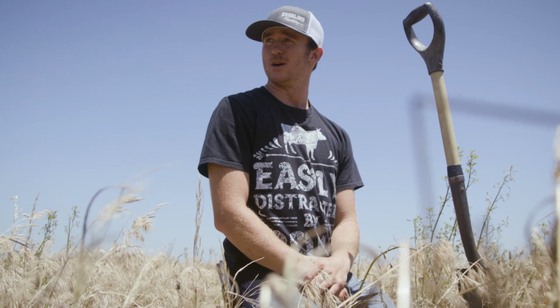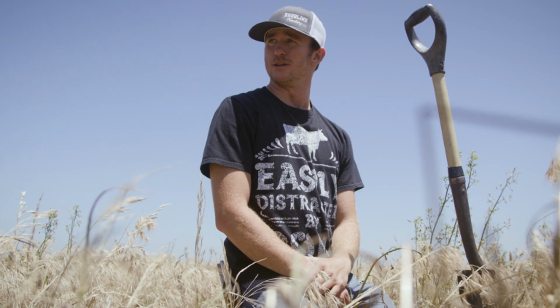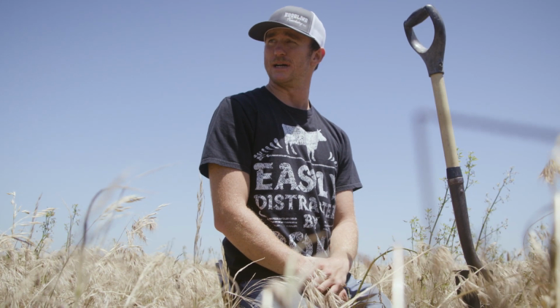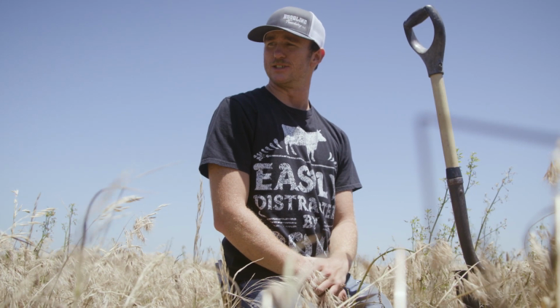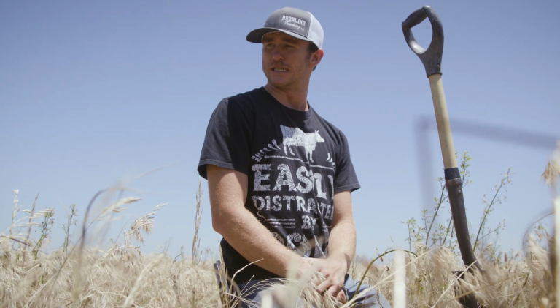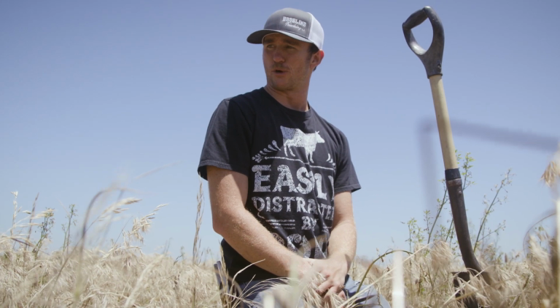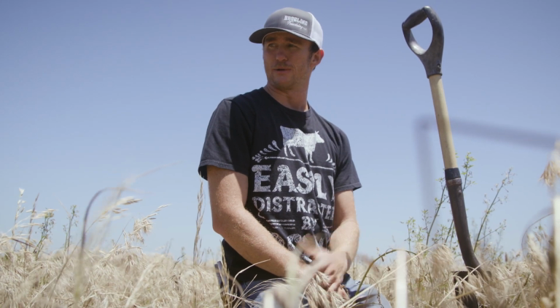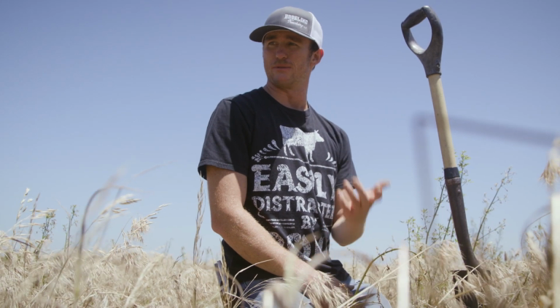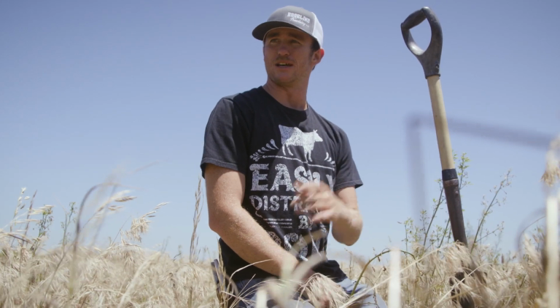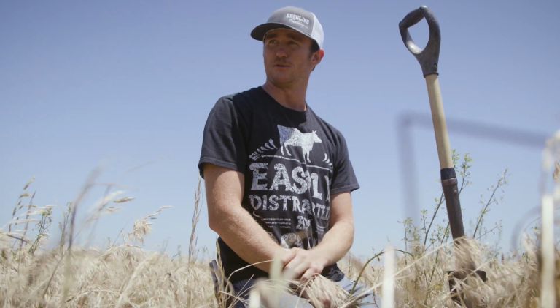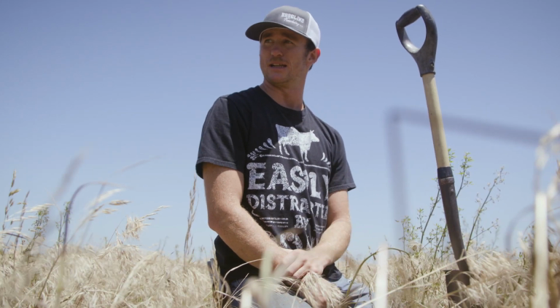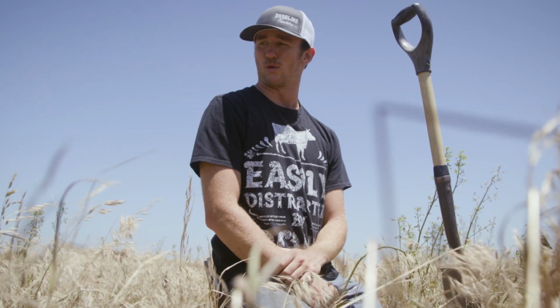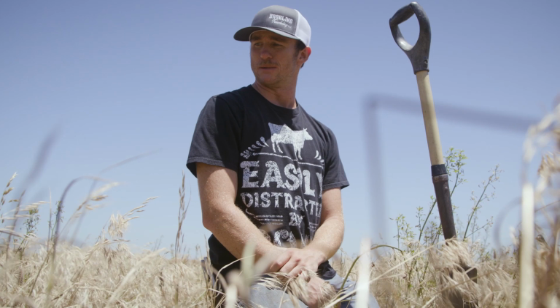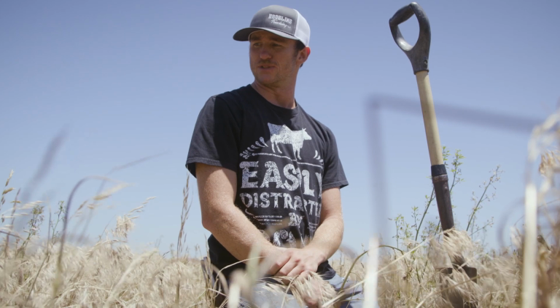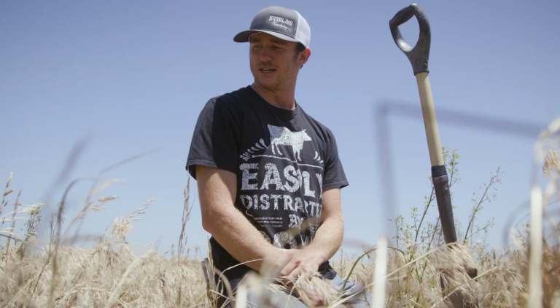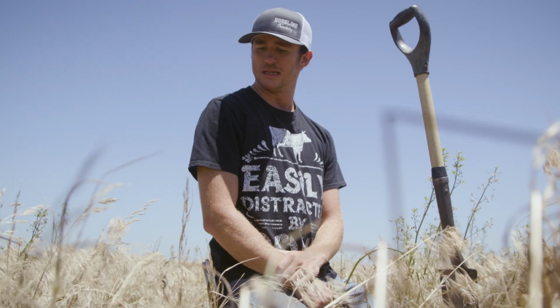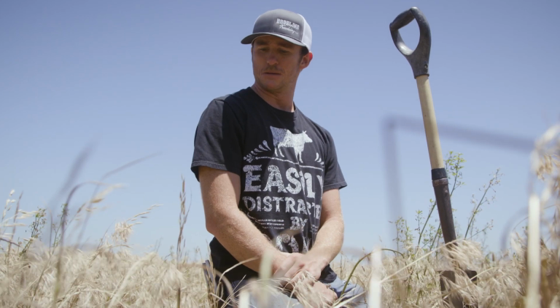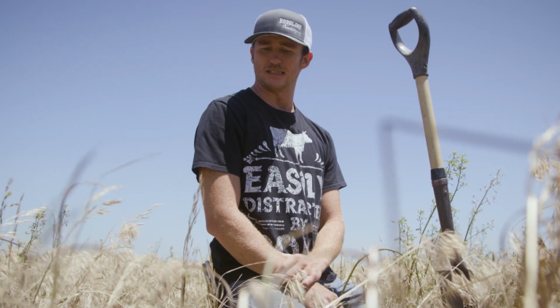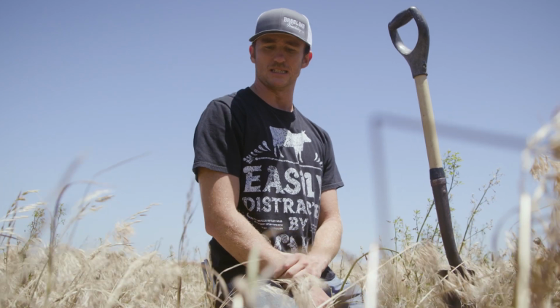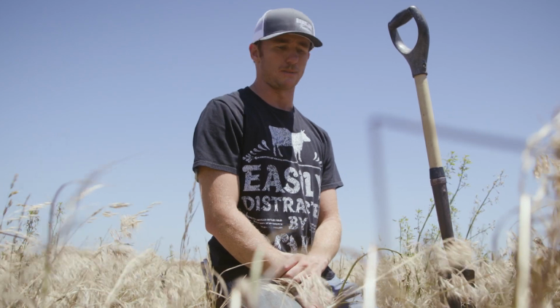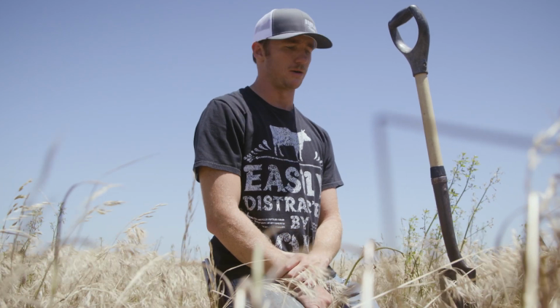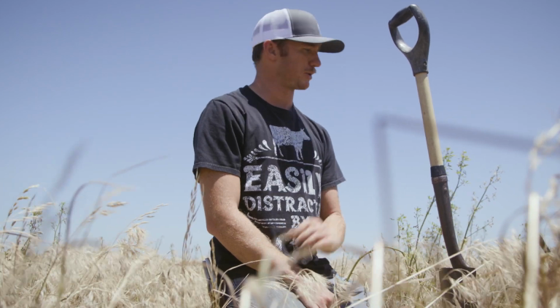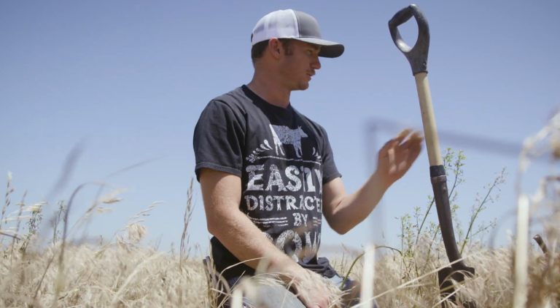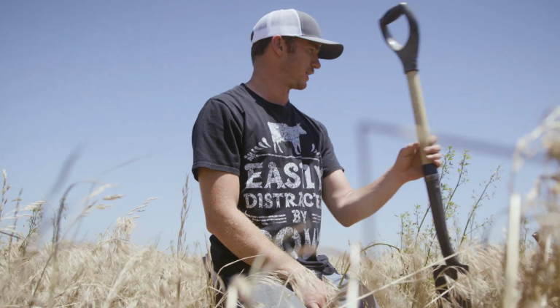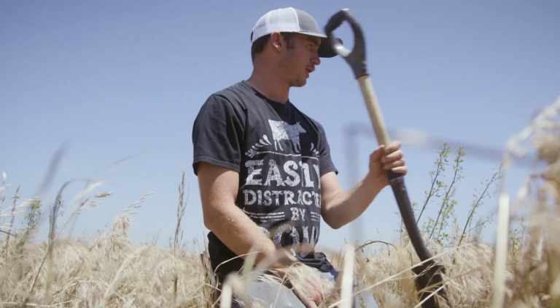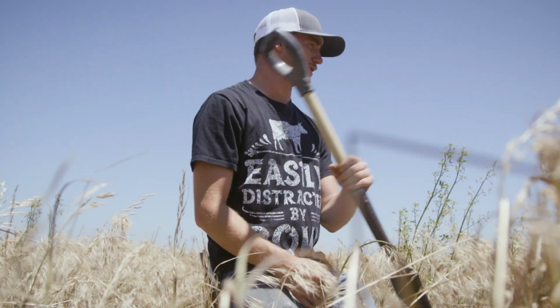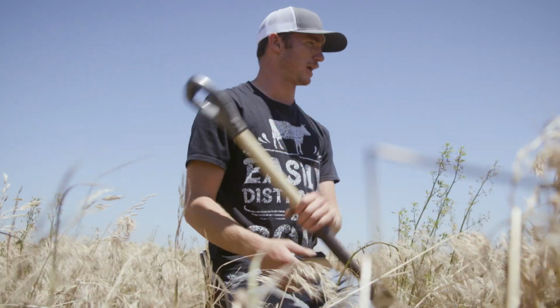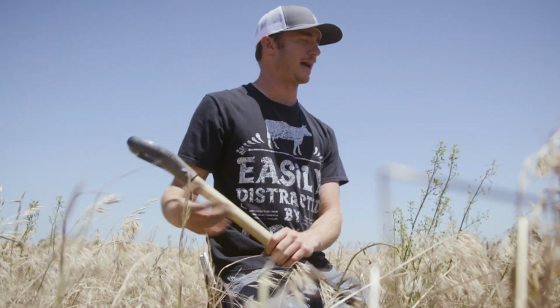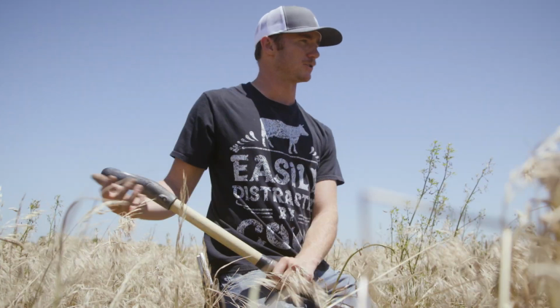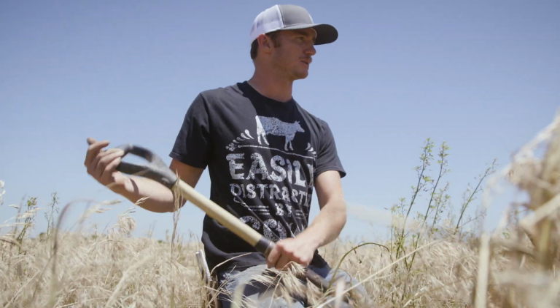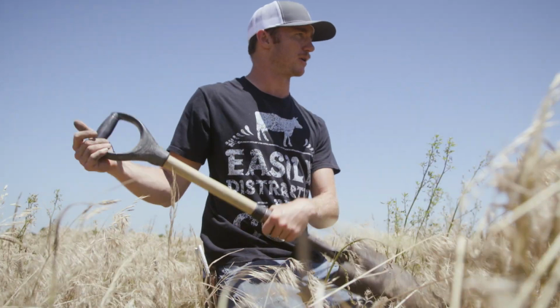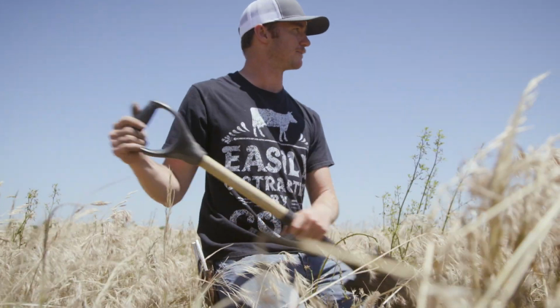We planted this two days before a big rain. We've had nothing but rain and the corn came up just fine. This is one of my longest running no-till cover crop fields — not my absolute longest, but one of them.